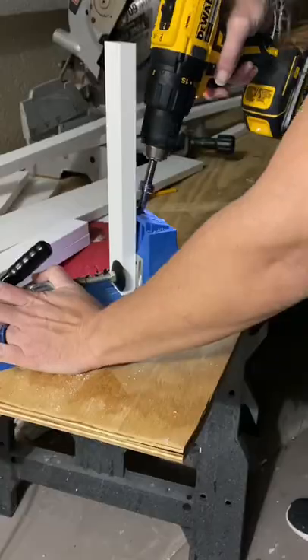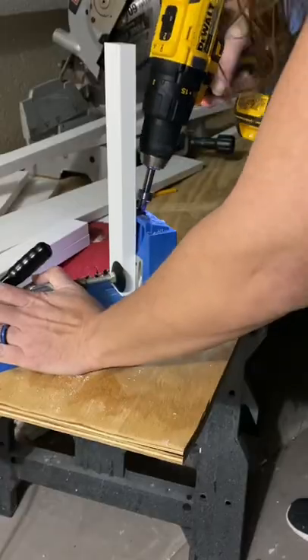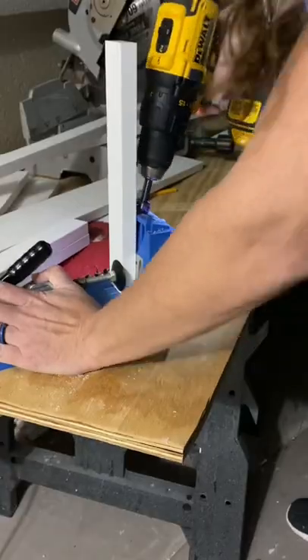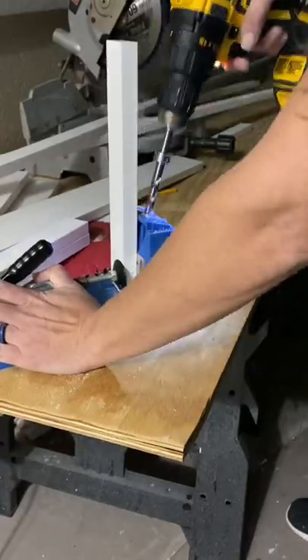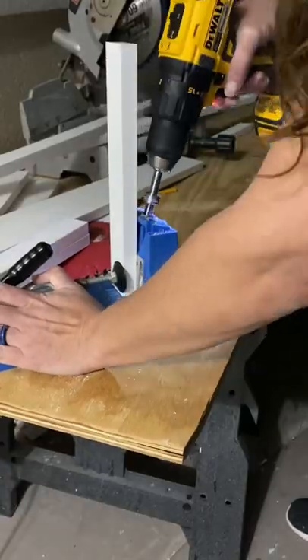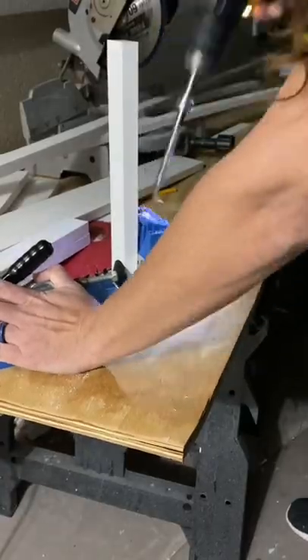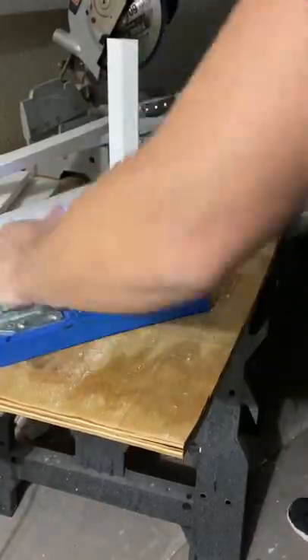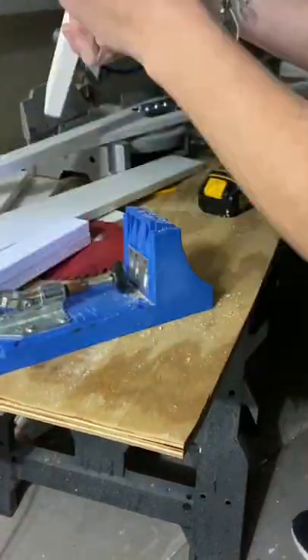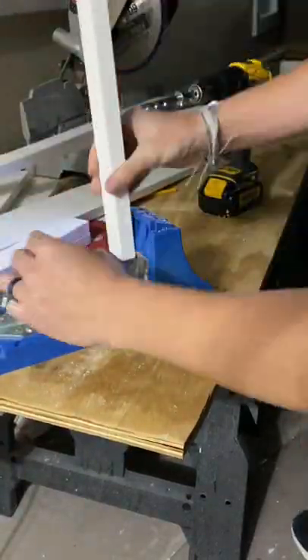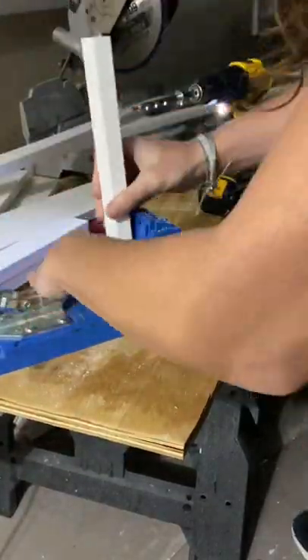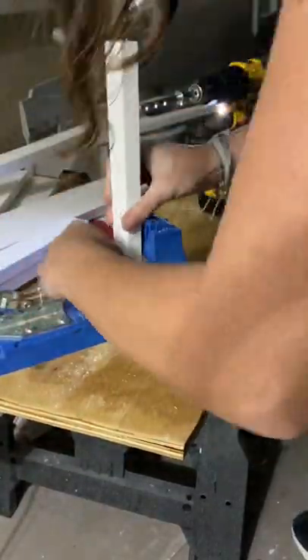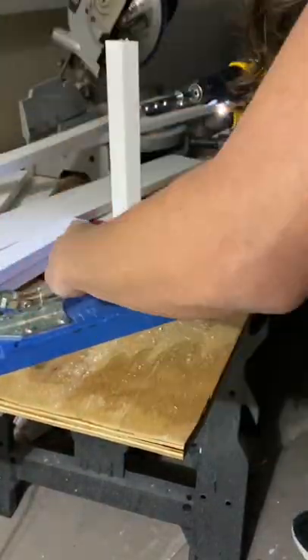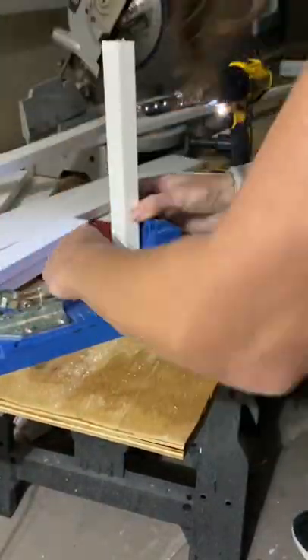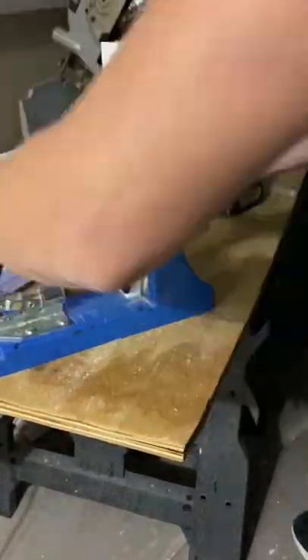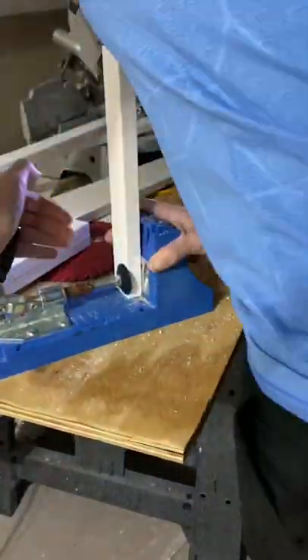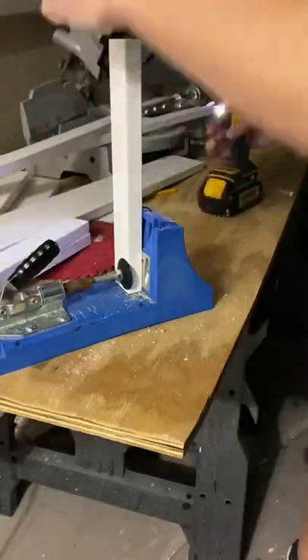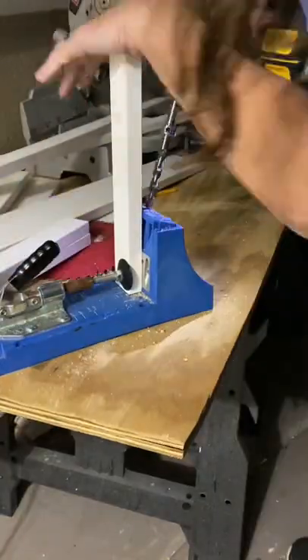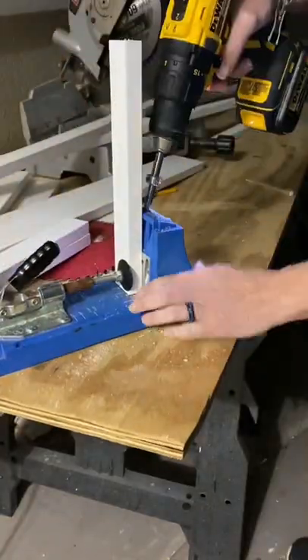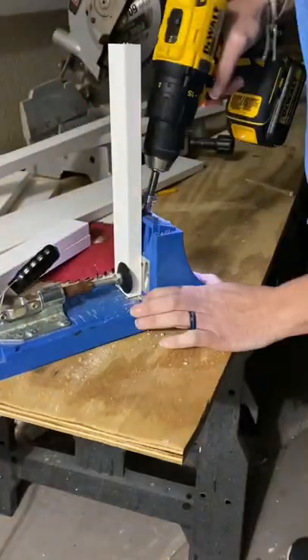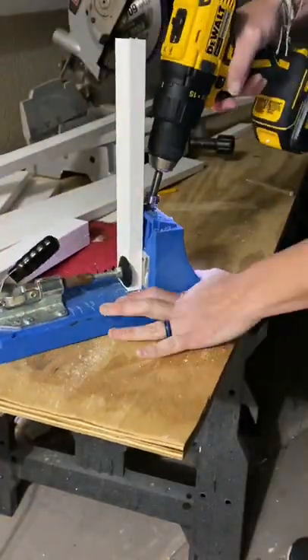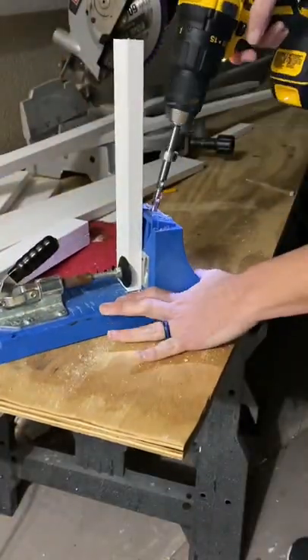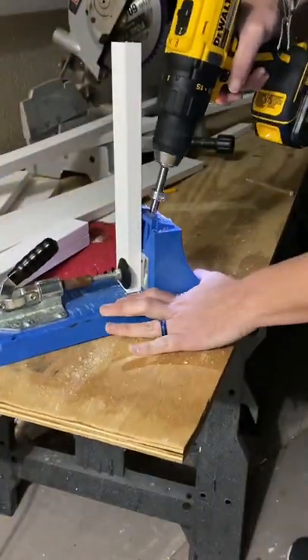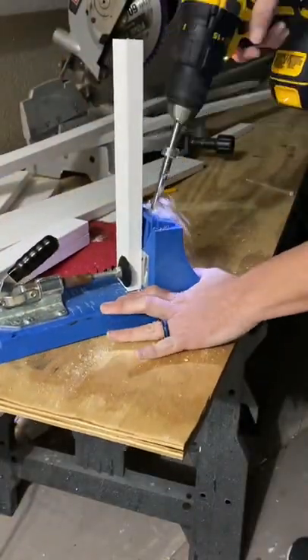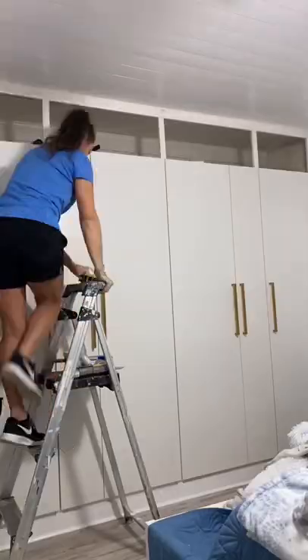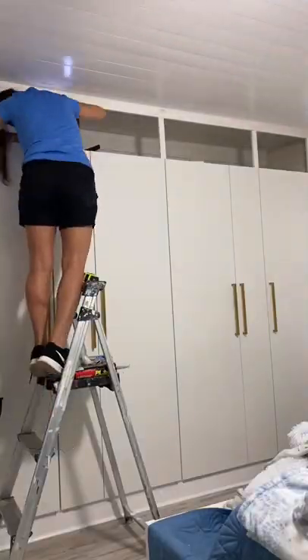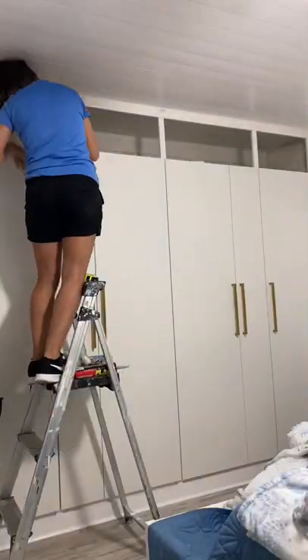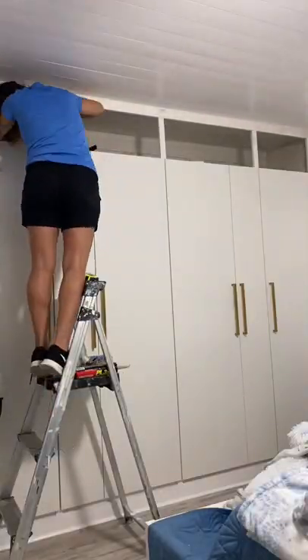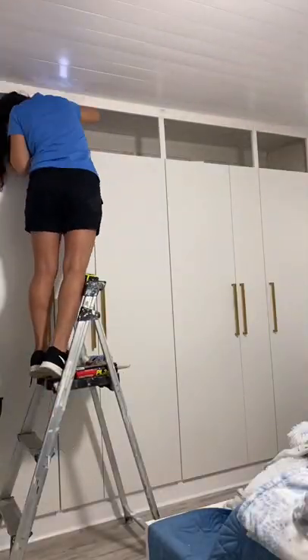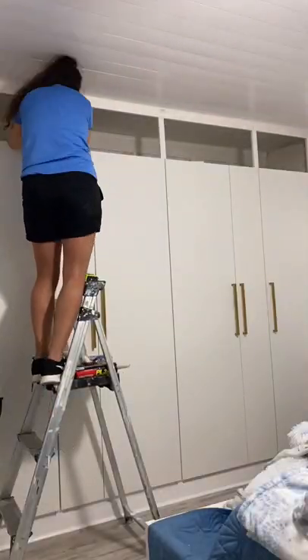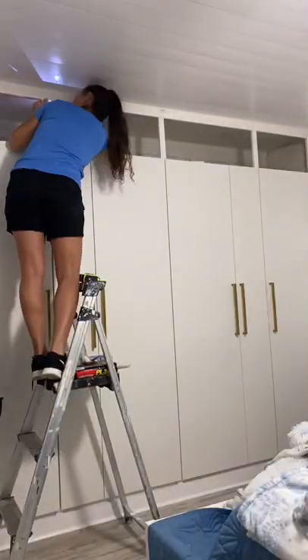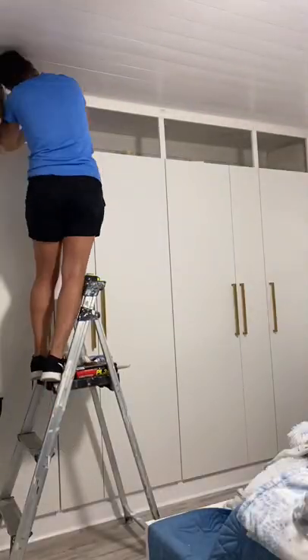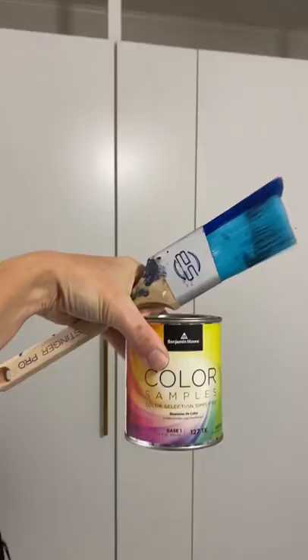To create the face frame, I'm using primed 1x2s. I made pocket holes to attach it to the top and bottom frame.